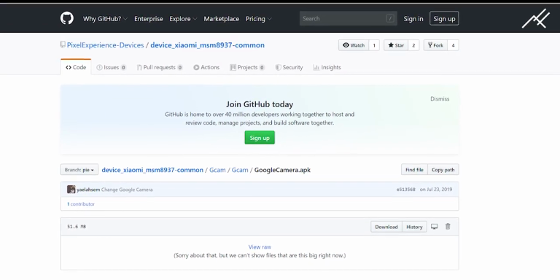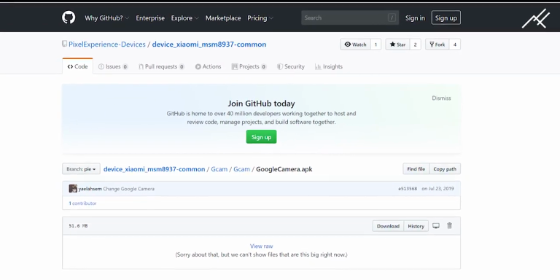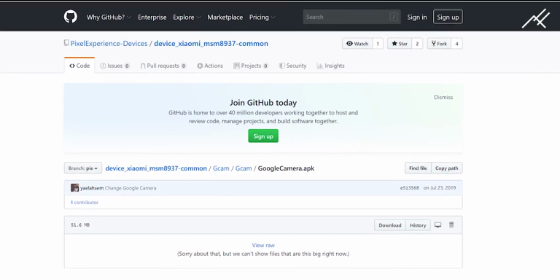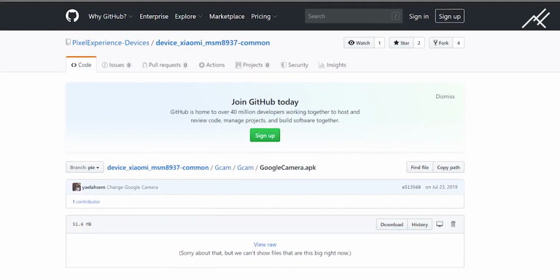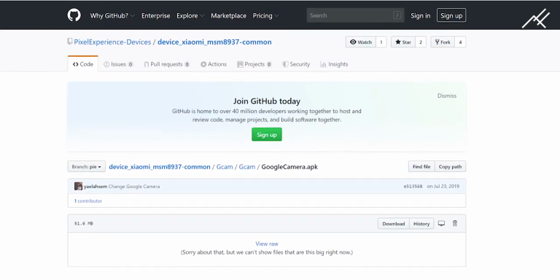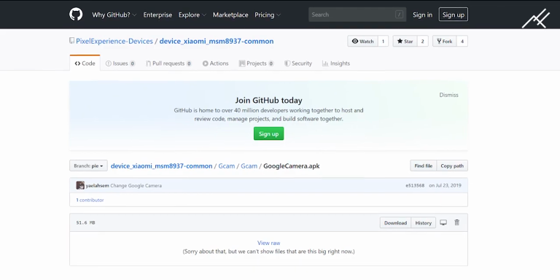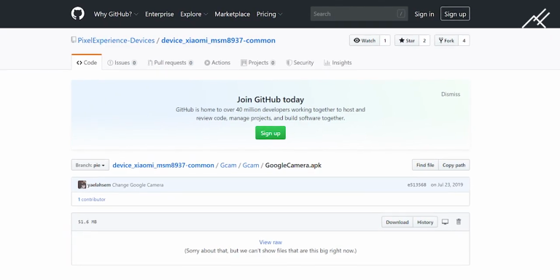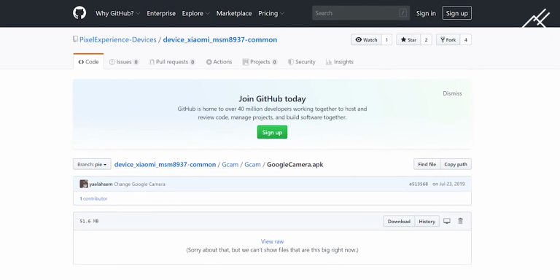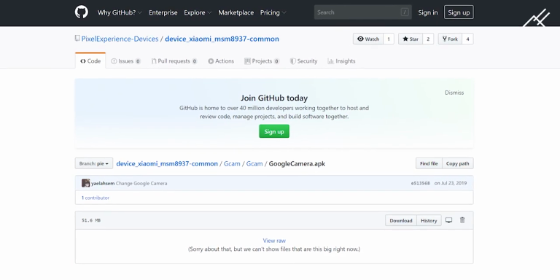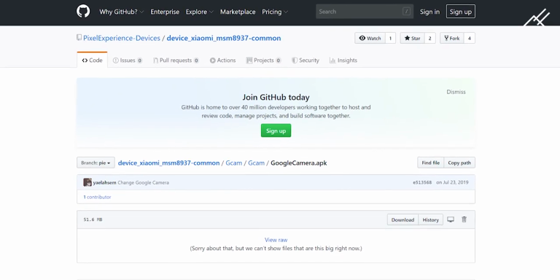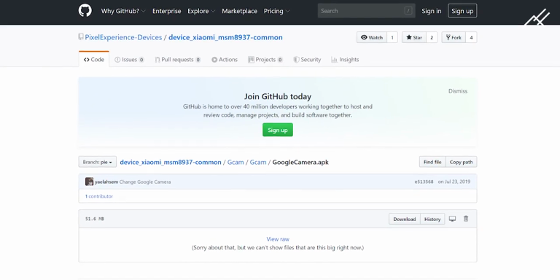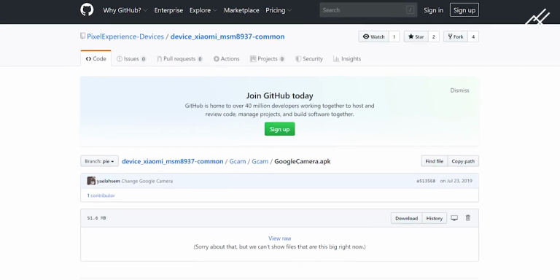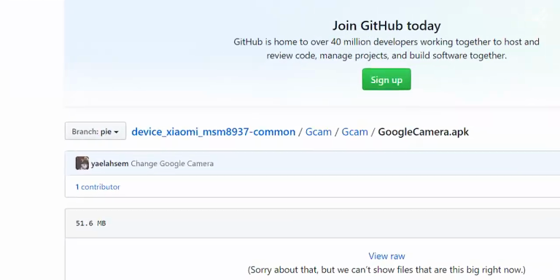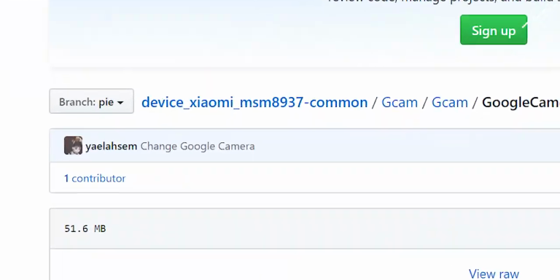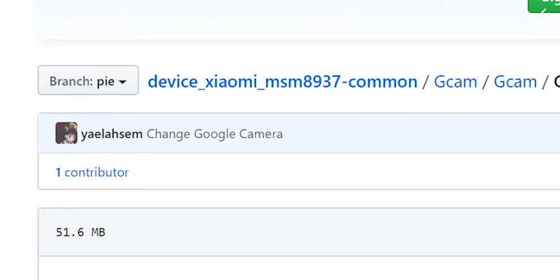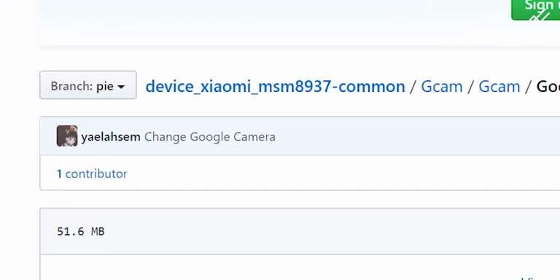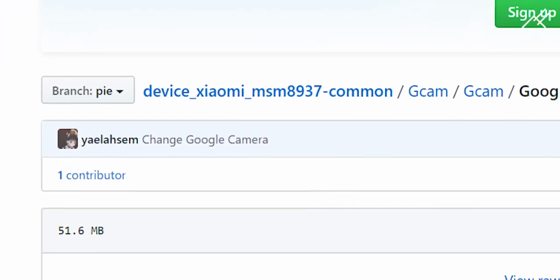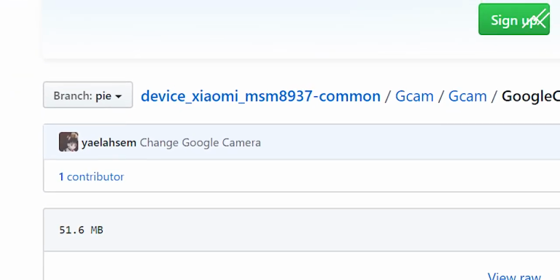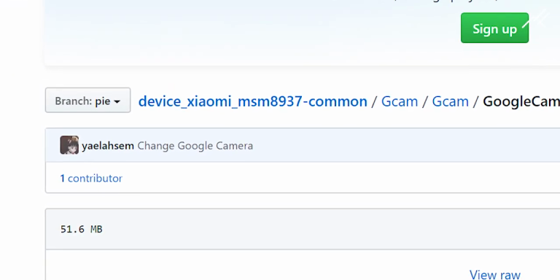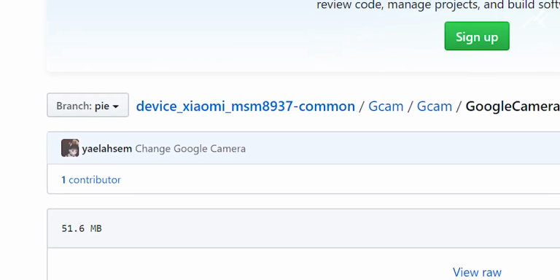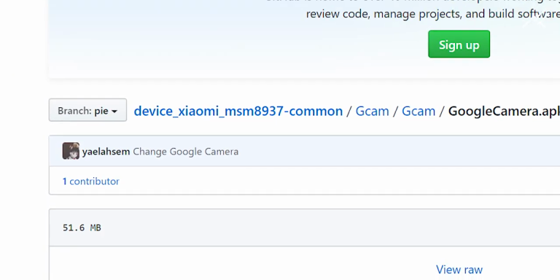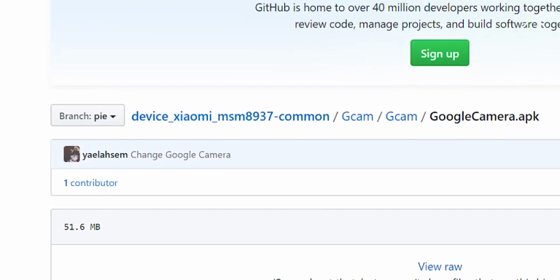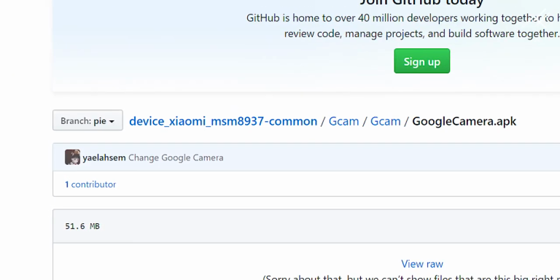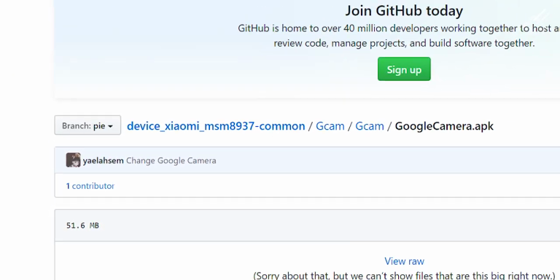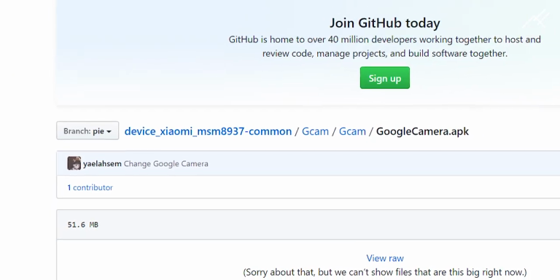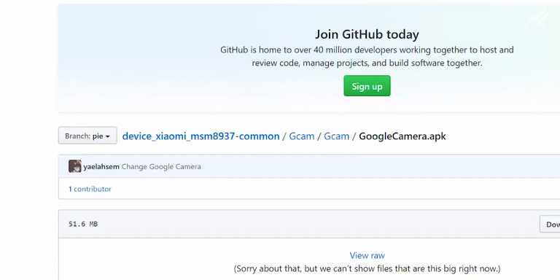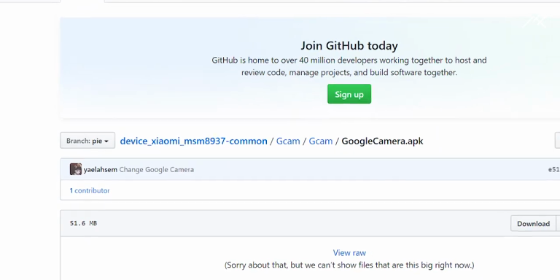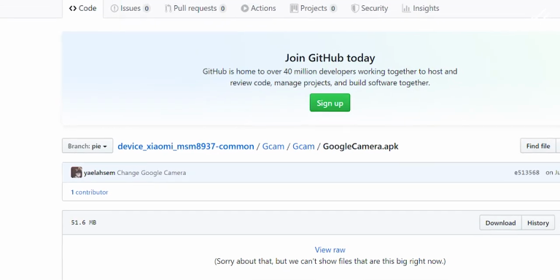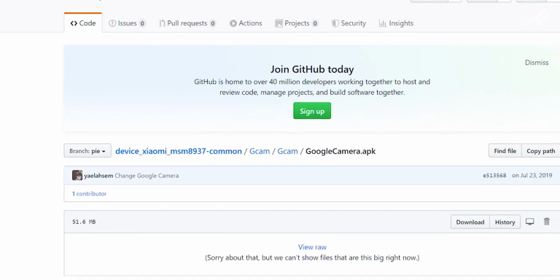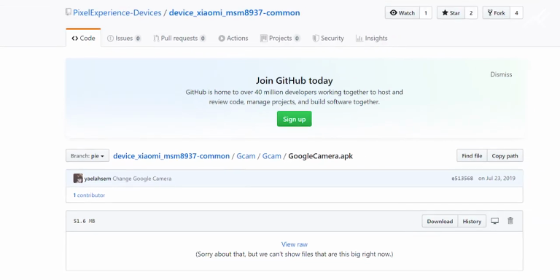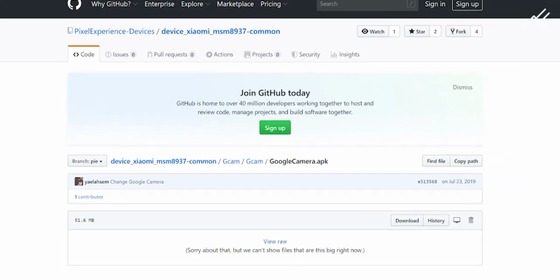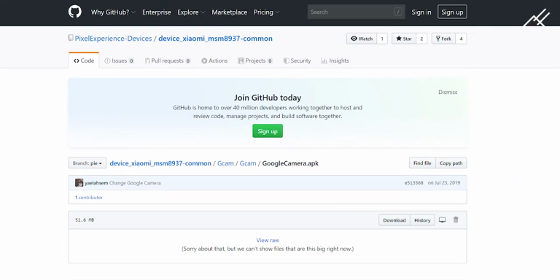I don't know the dev name, but in GitHub it is showing as YALAHEM — whoever it is, thanks first of all.